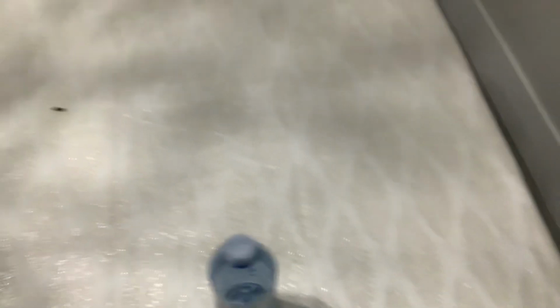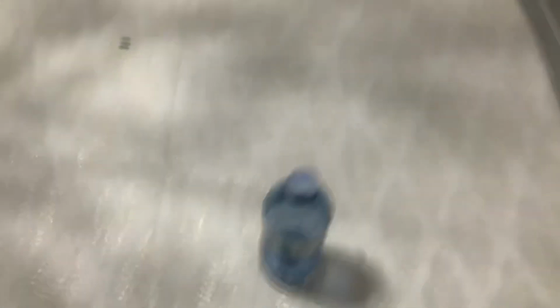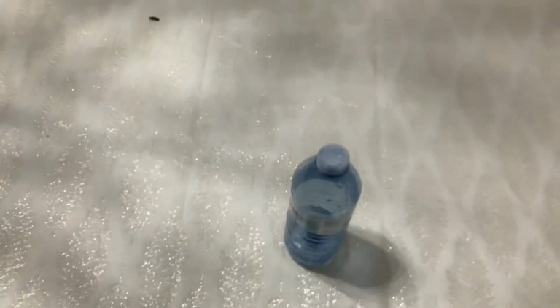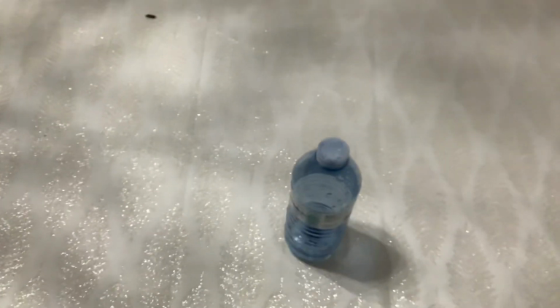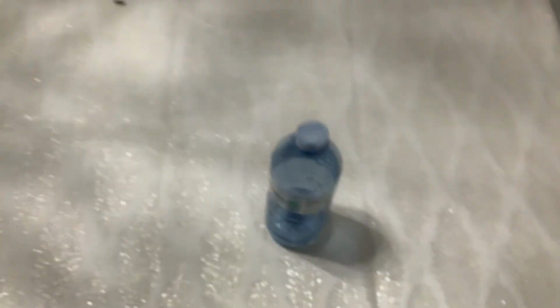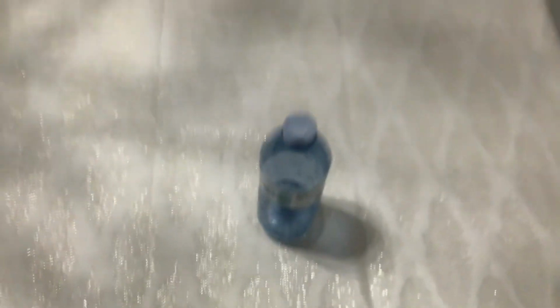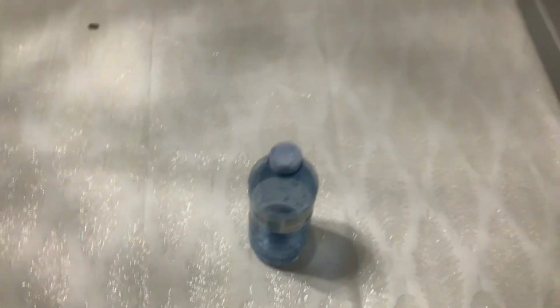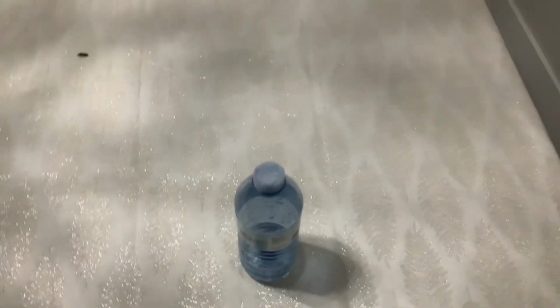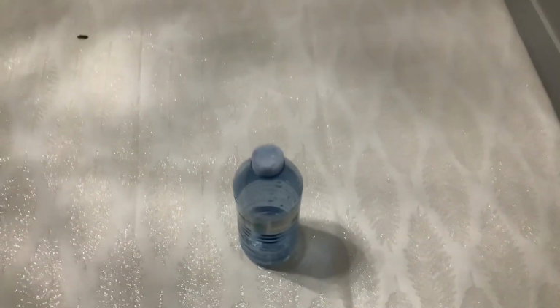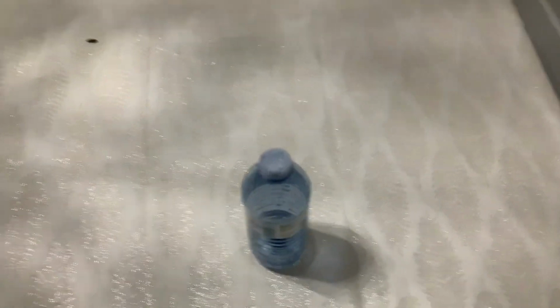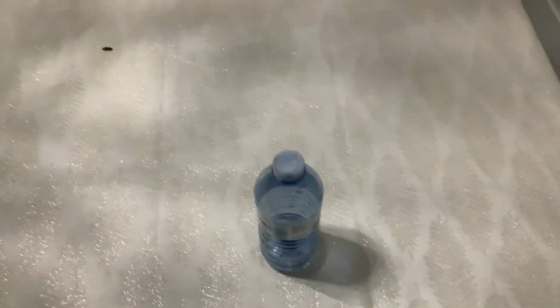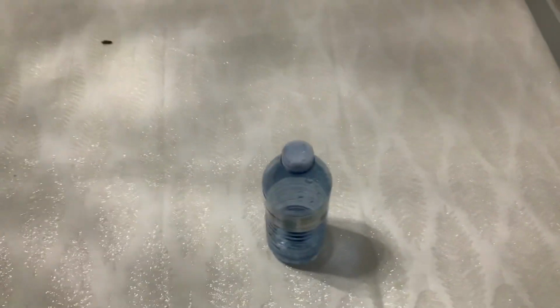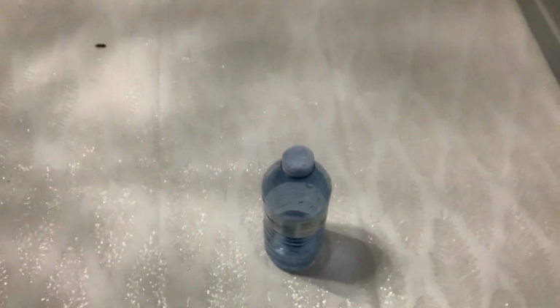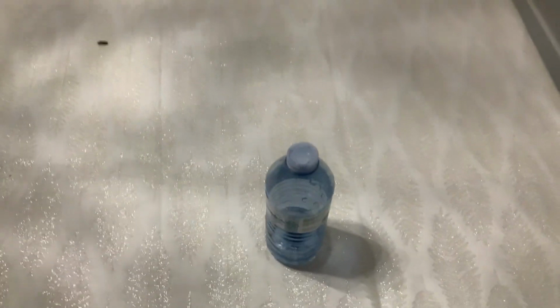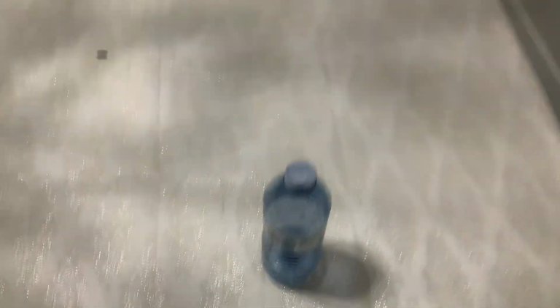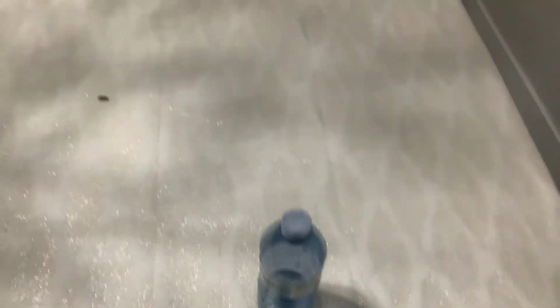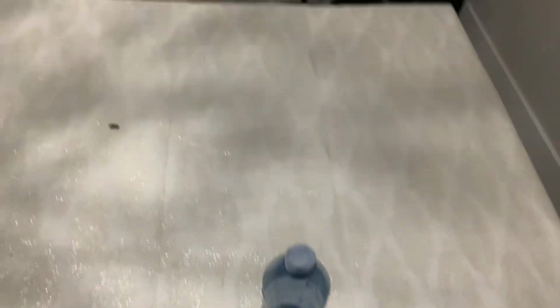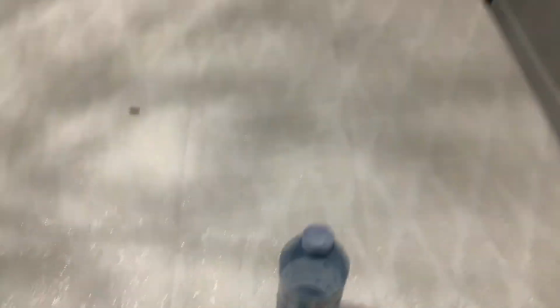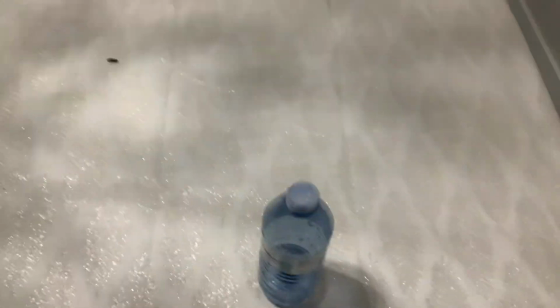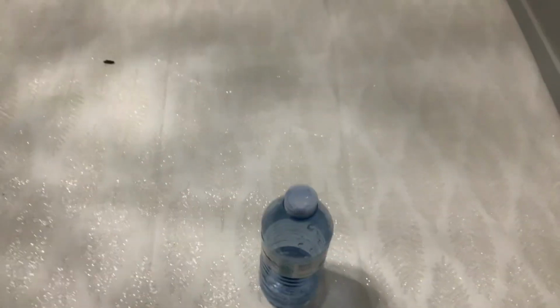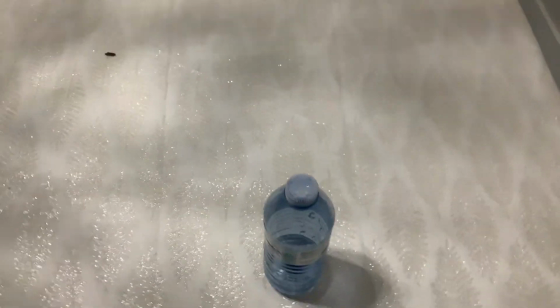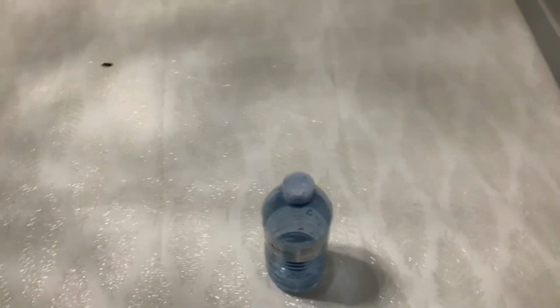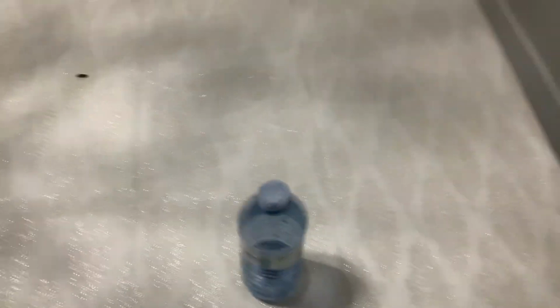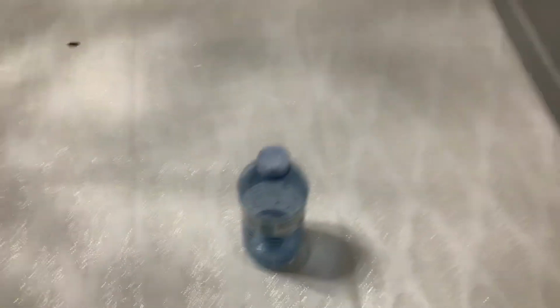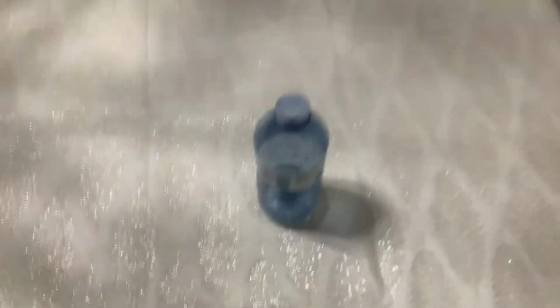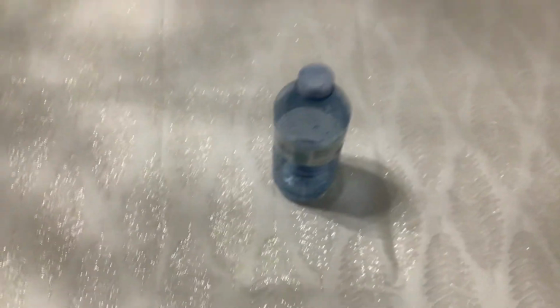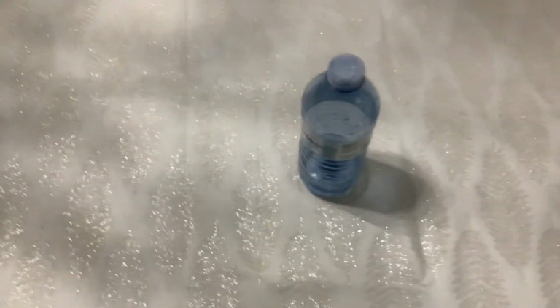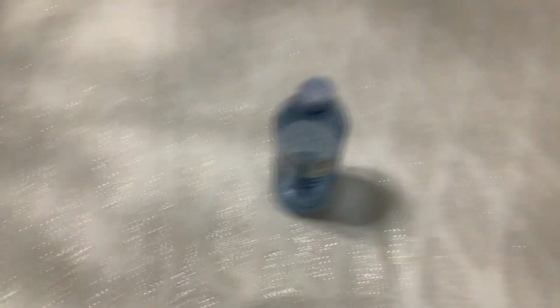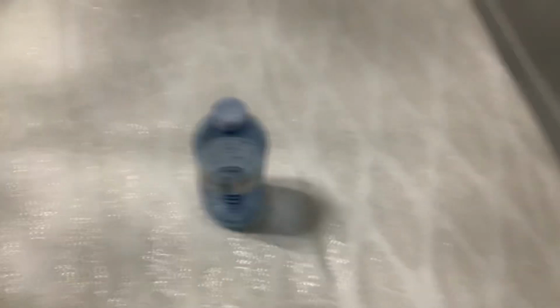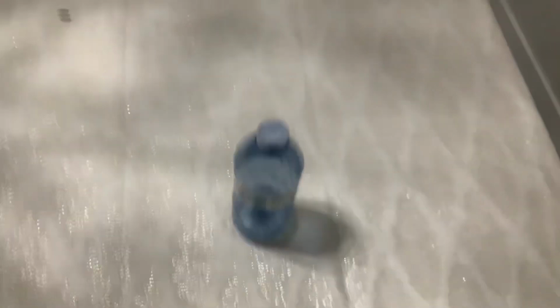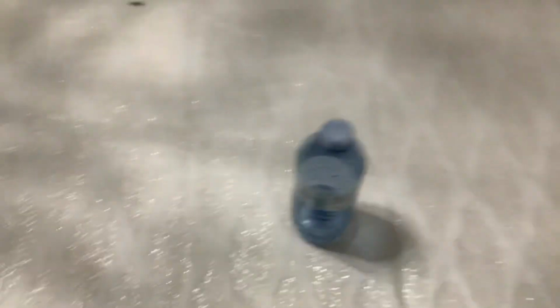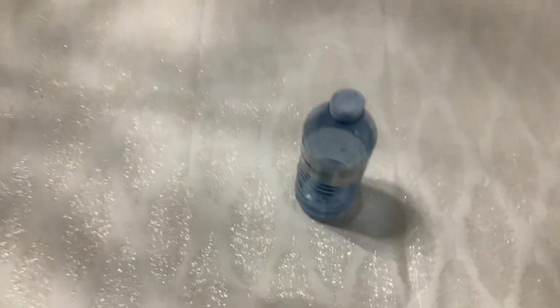What's up guys, it's your boy back with another video. In today's video, we're gonna be doing the bottle flip.